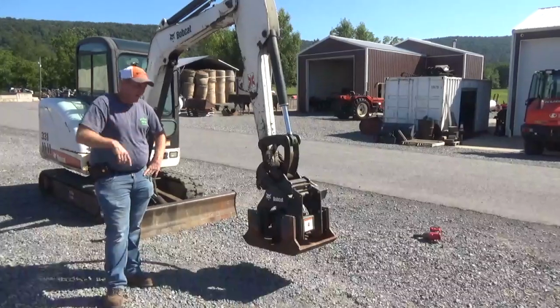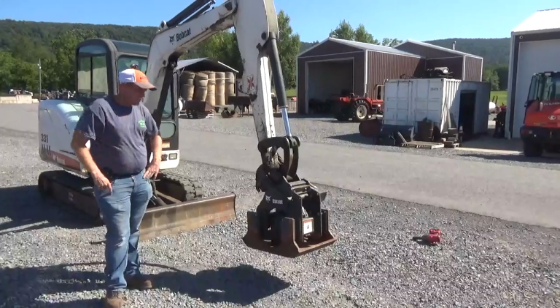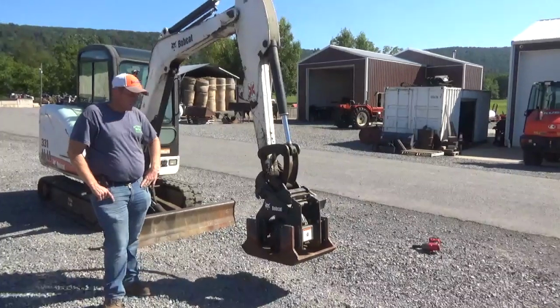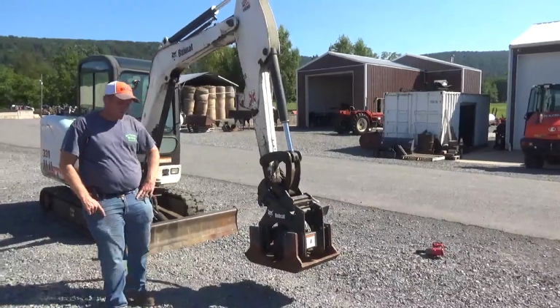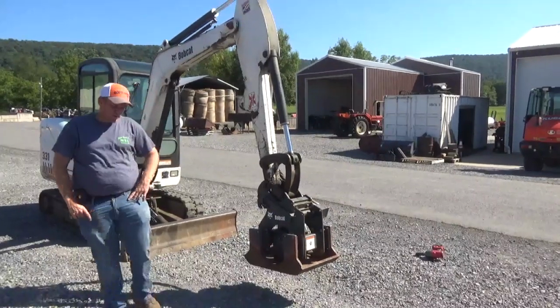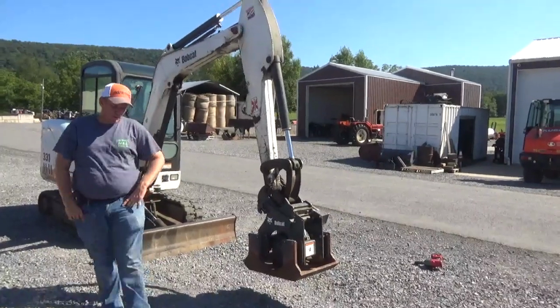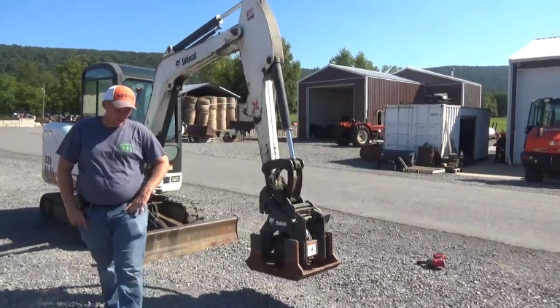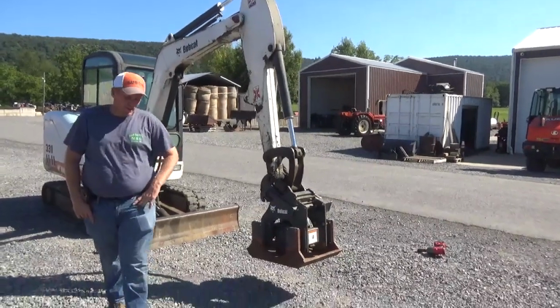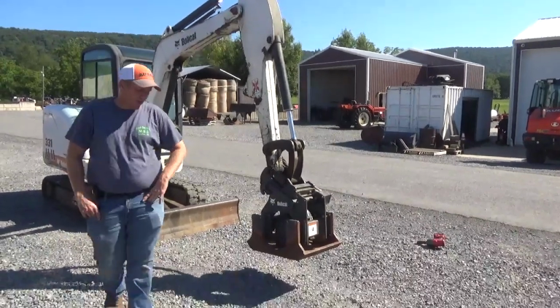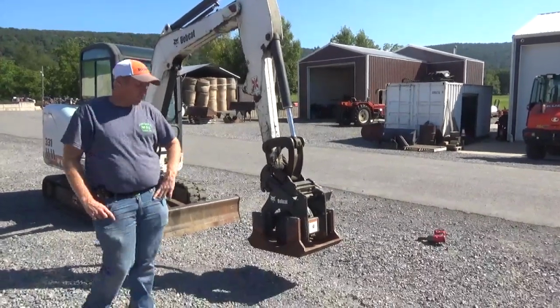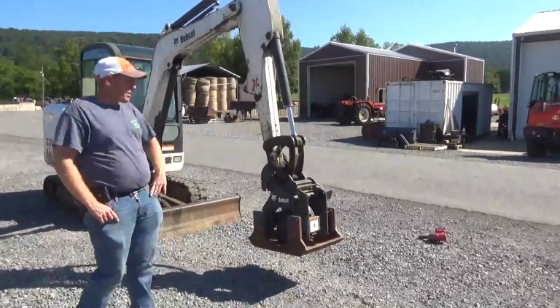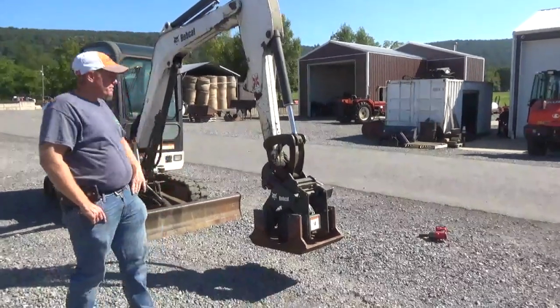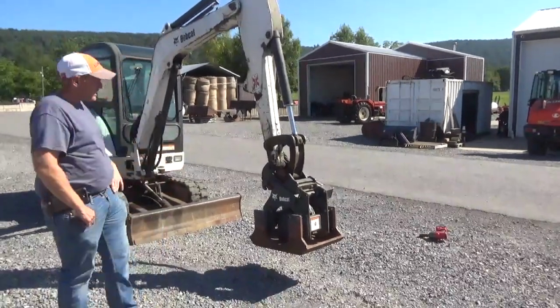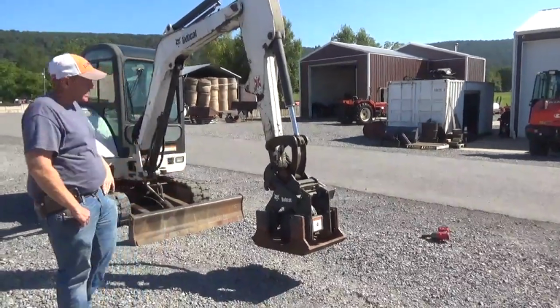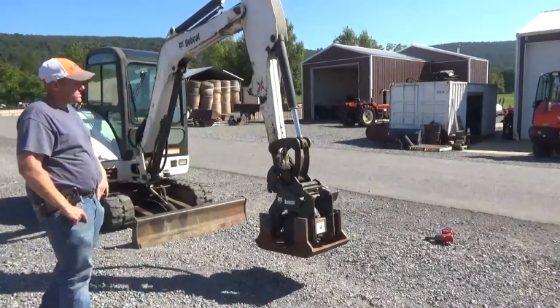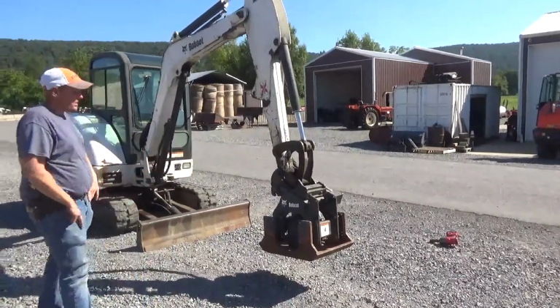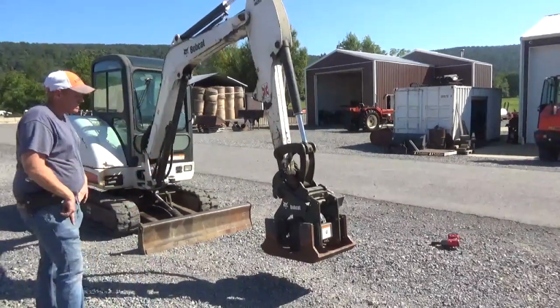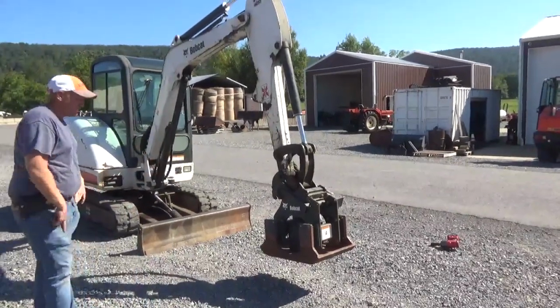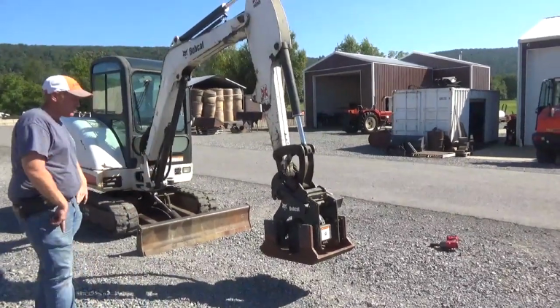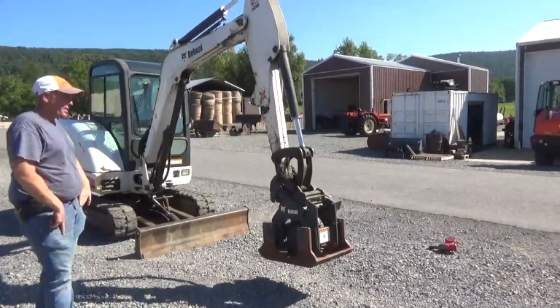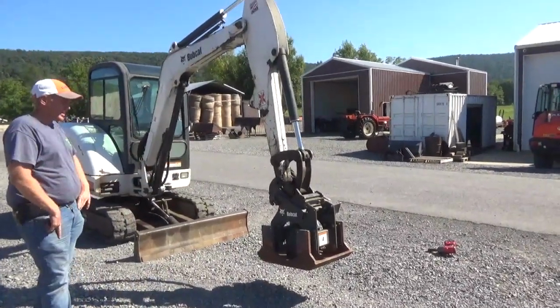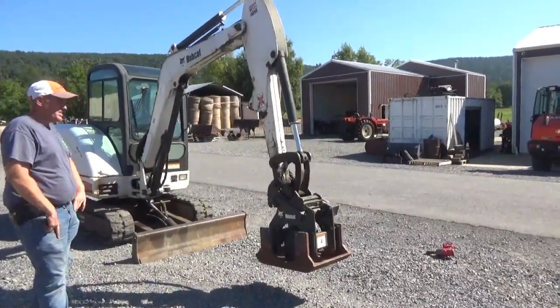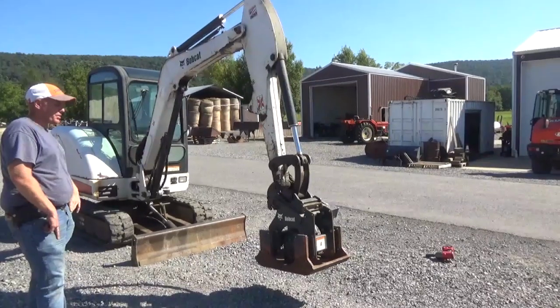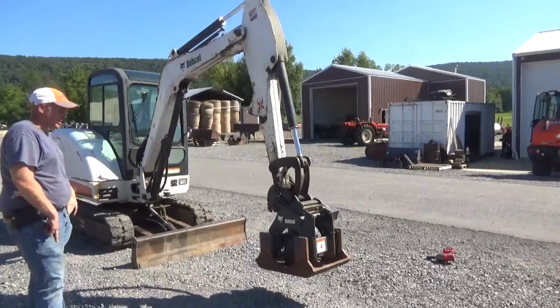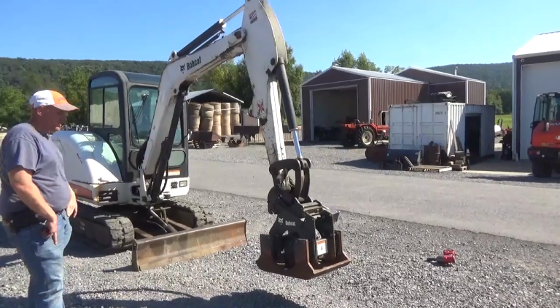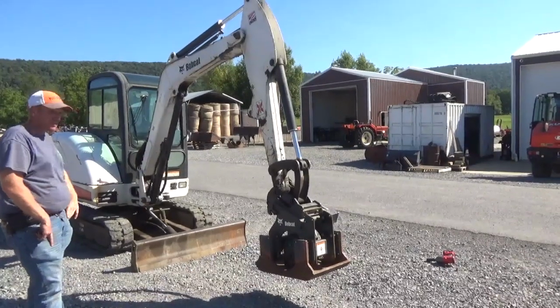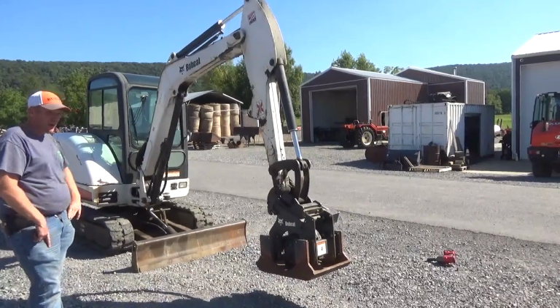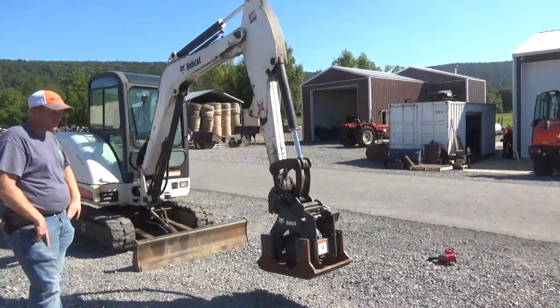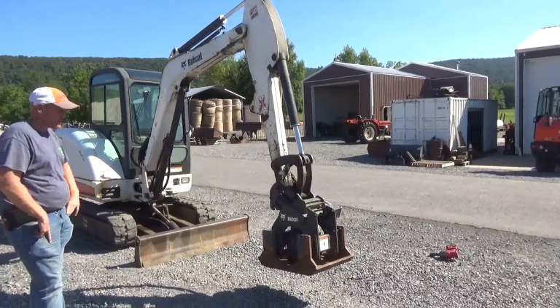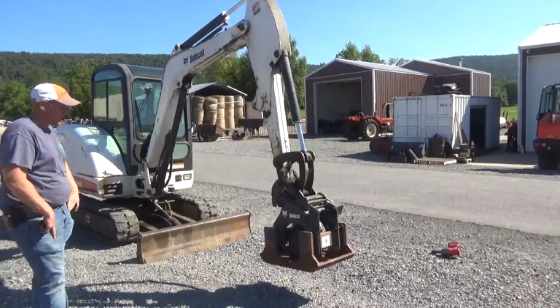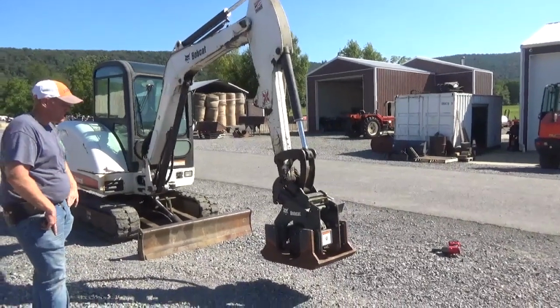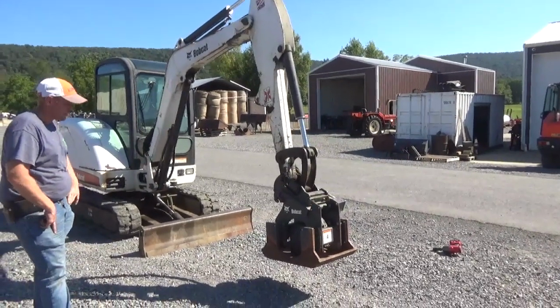Hi guys, Nick Miller today from Mark Supply Company. Today I have for you a very nice, light new Bobcat PC30 plate compactor for your mini excavator.